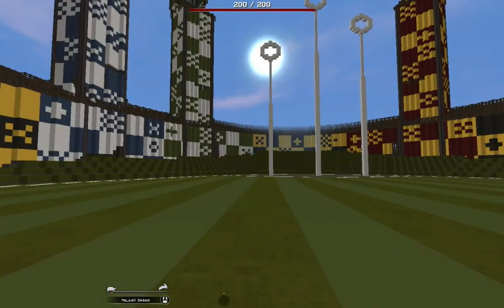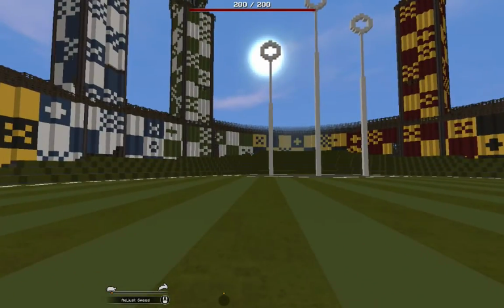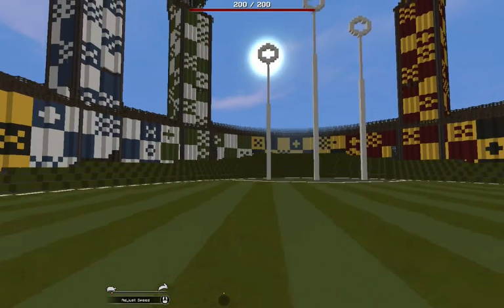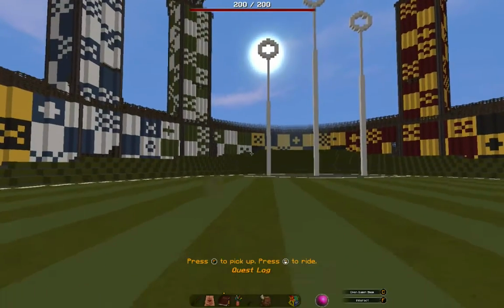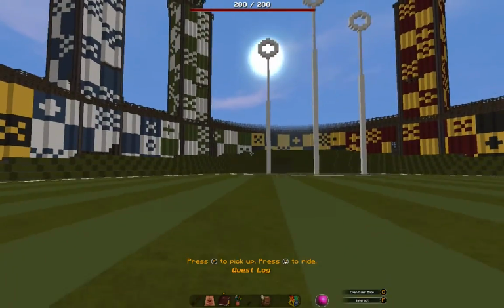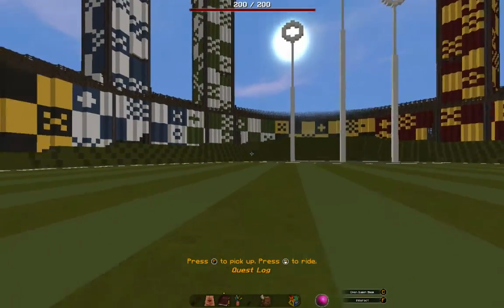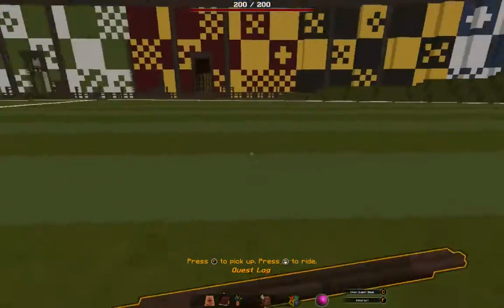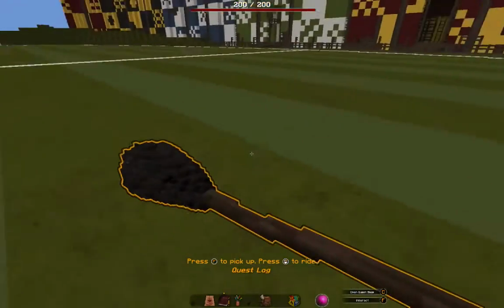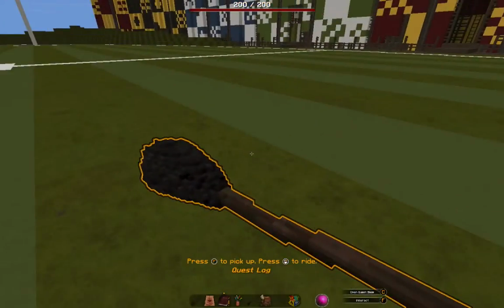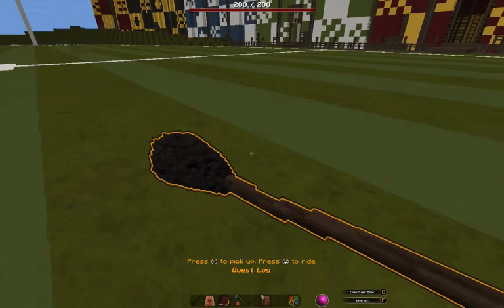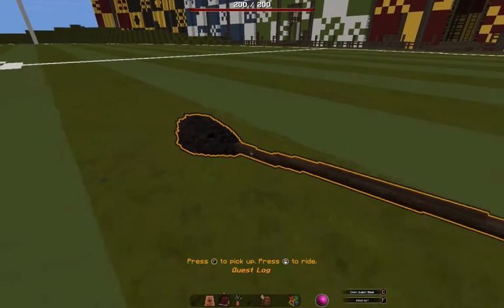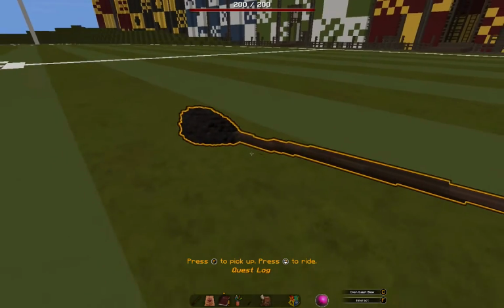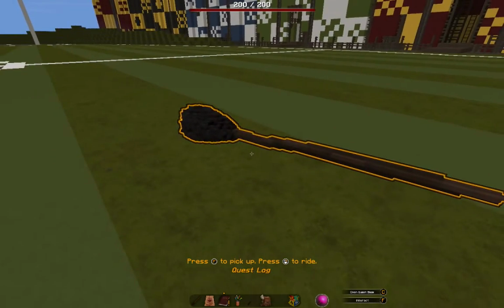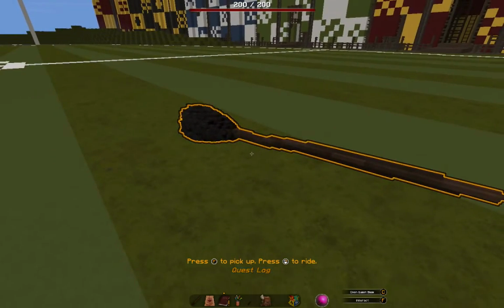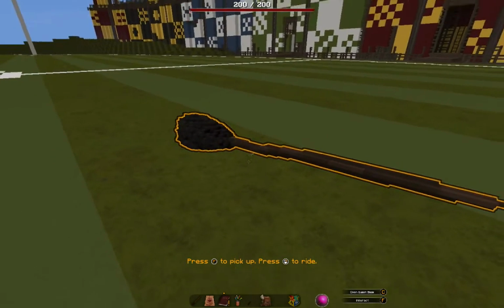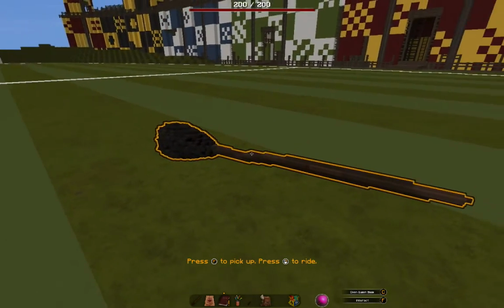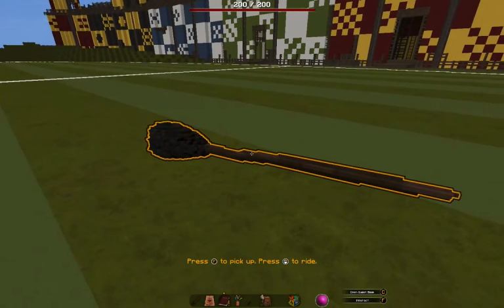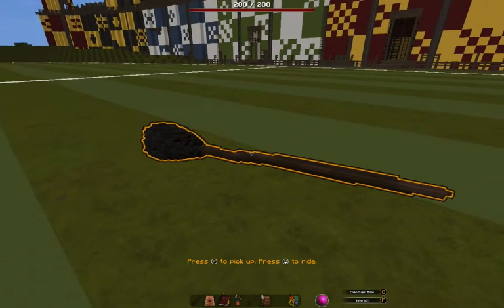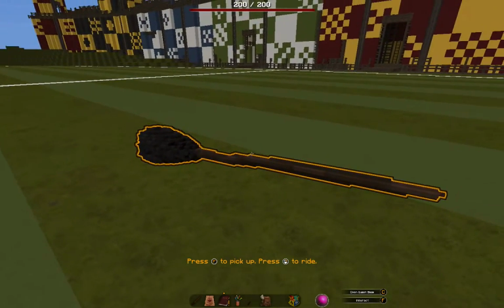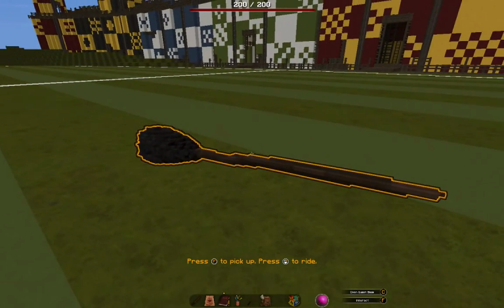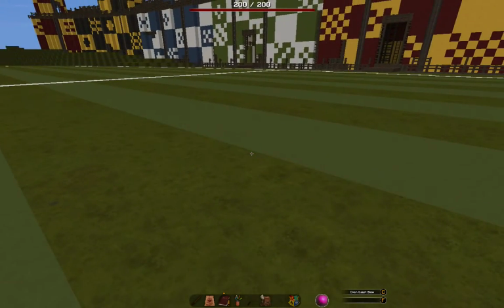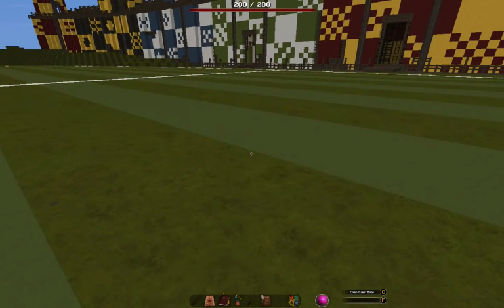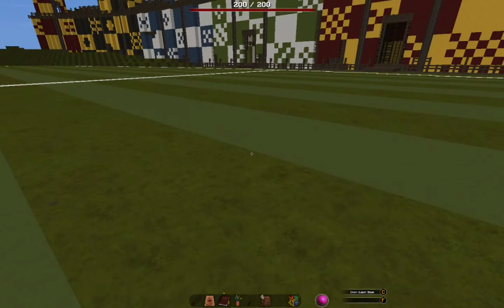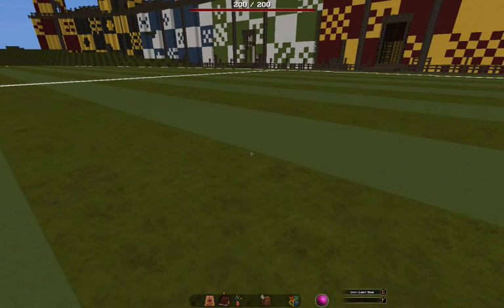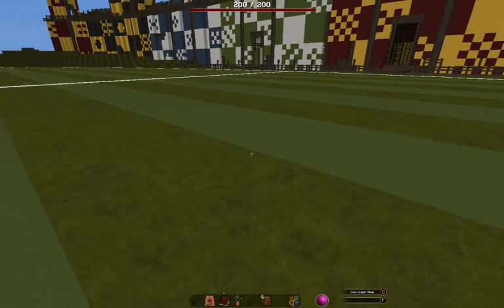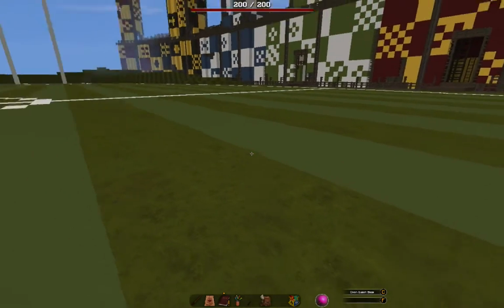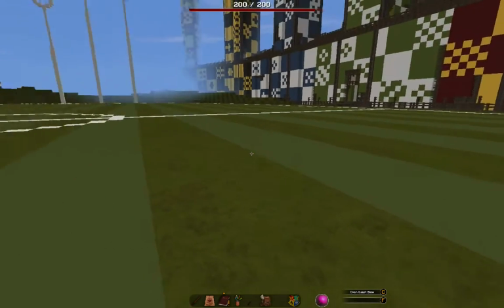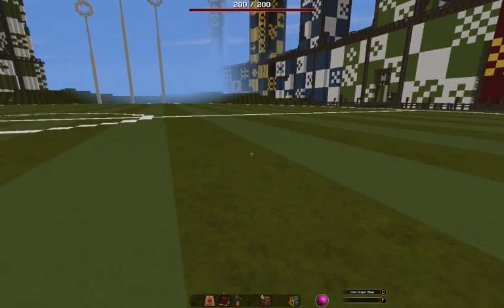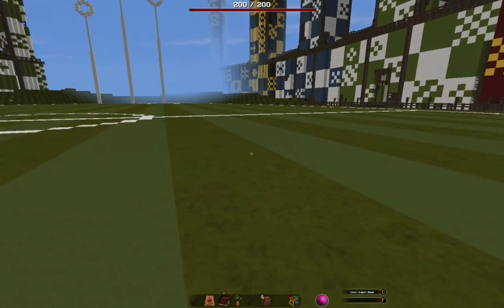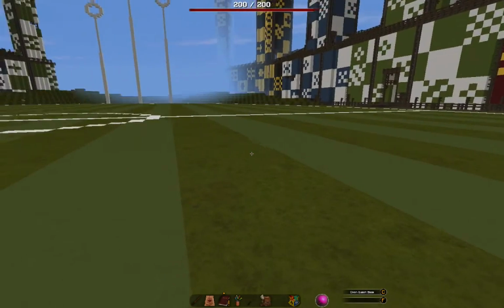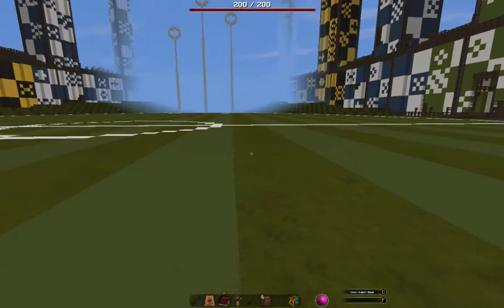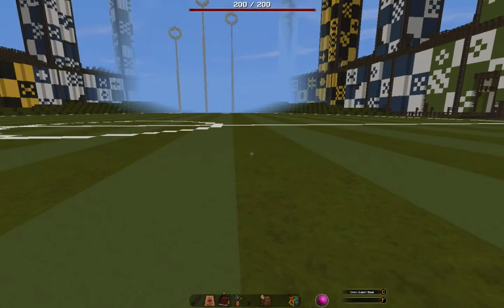Press Shift to dismount, and F to put it back in your inventory.